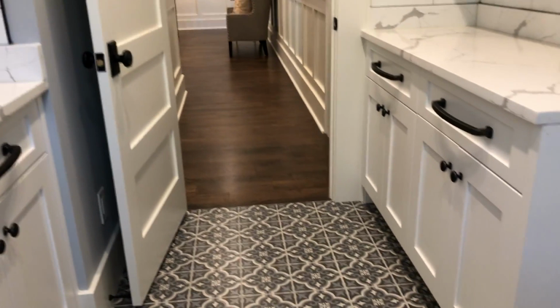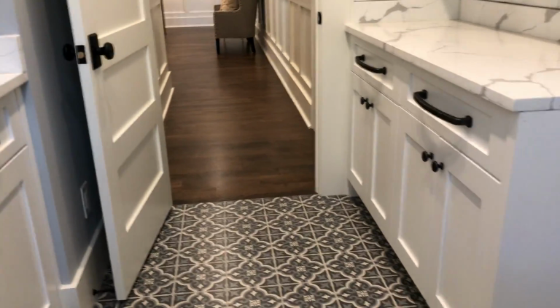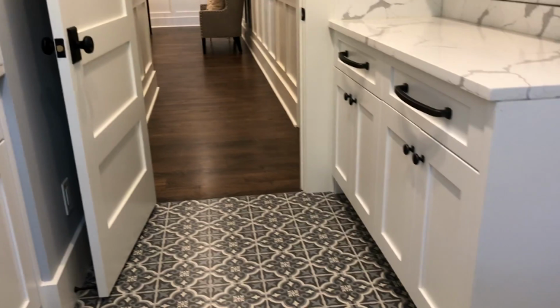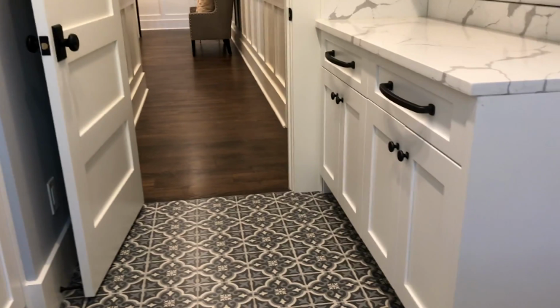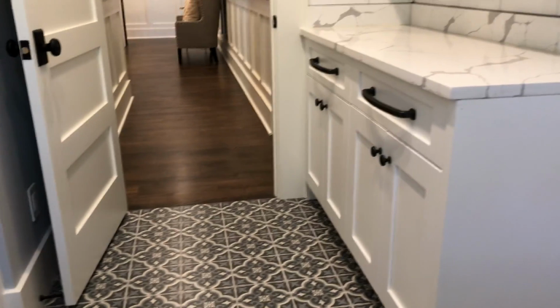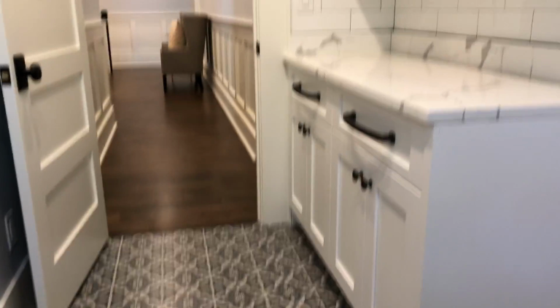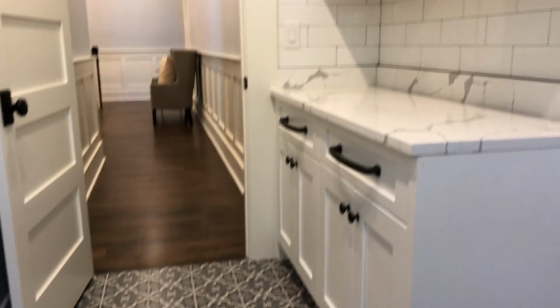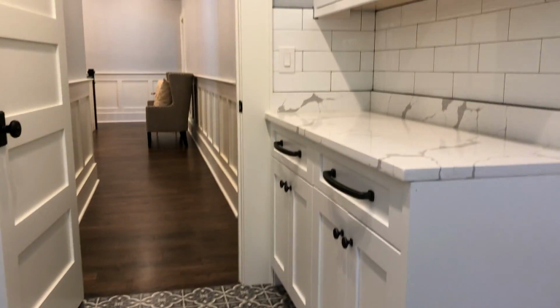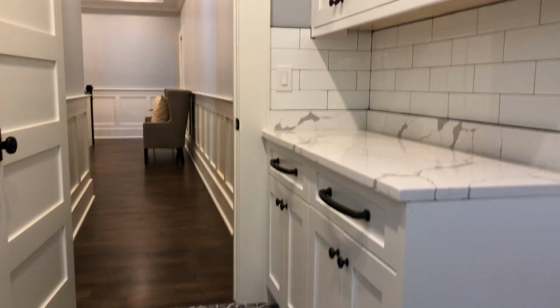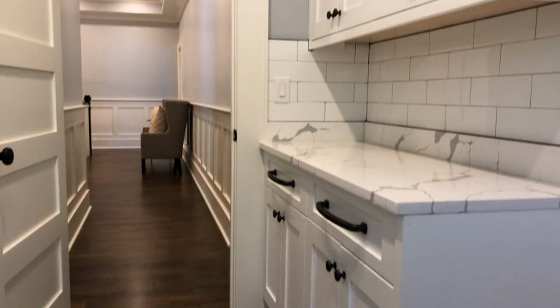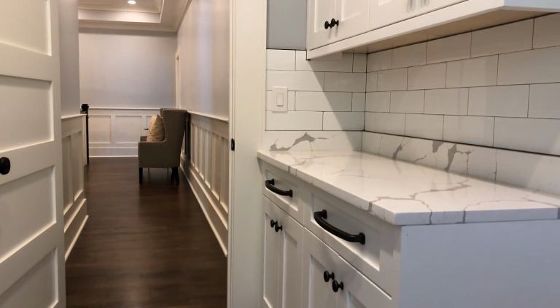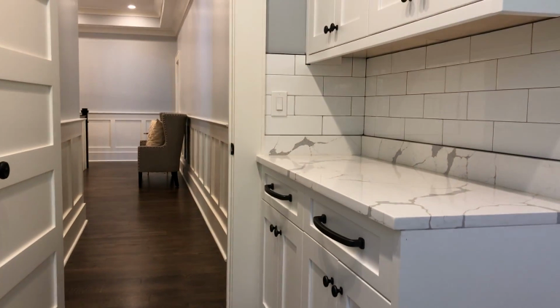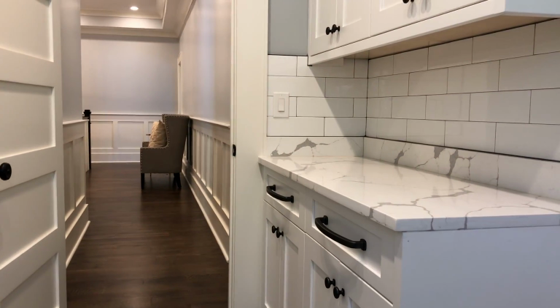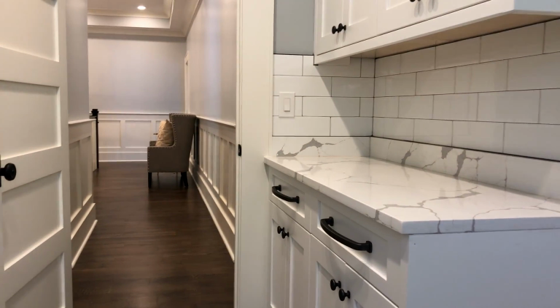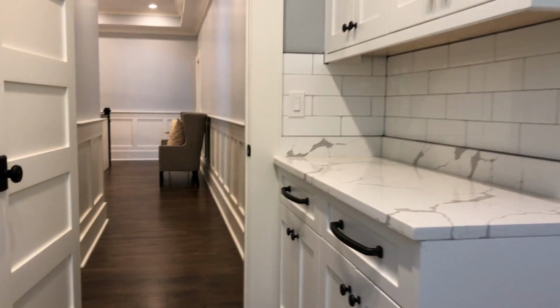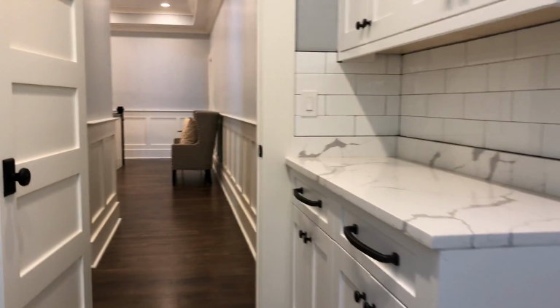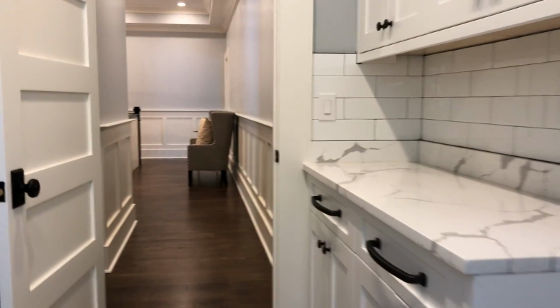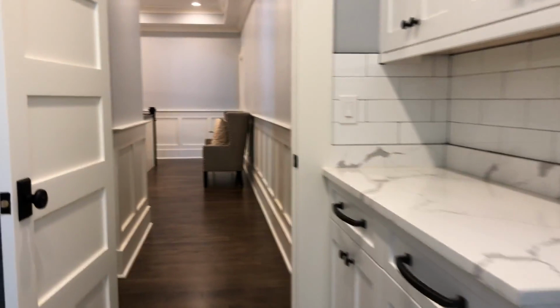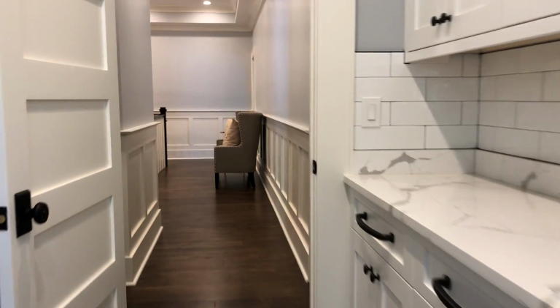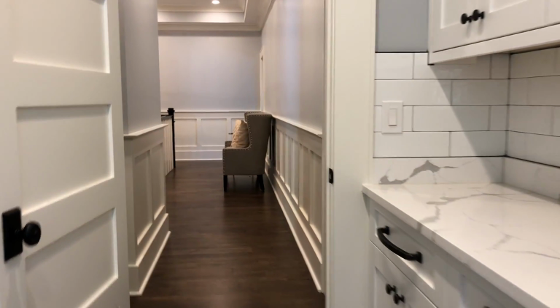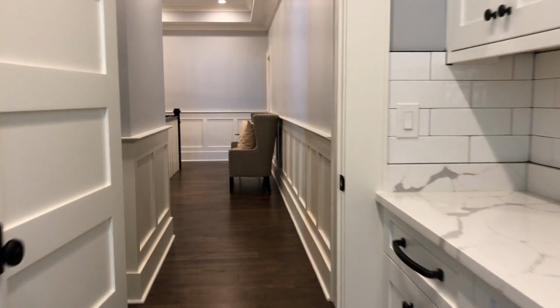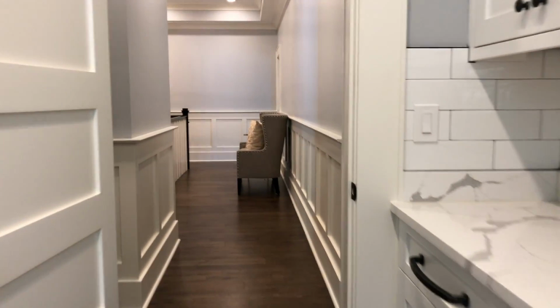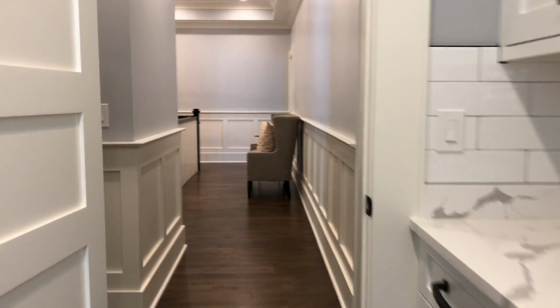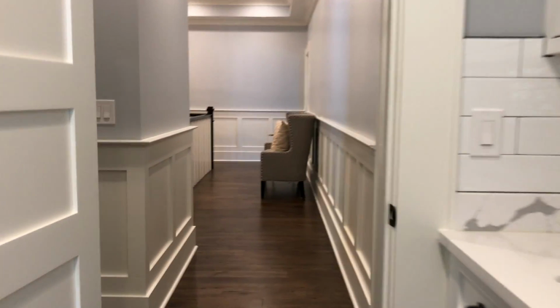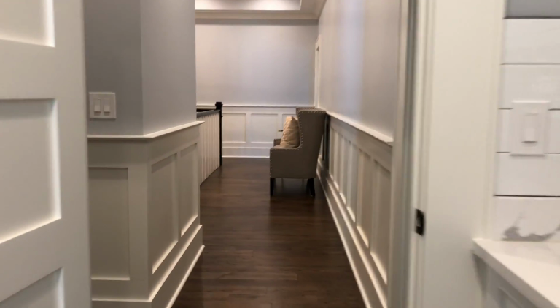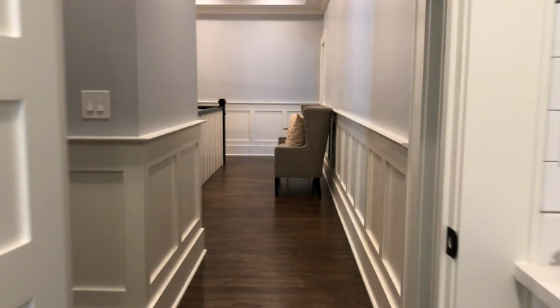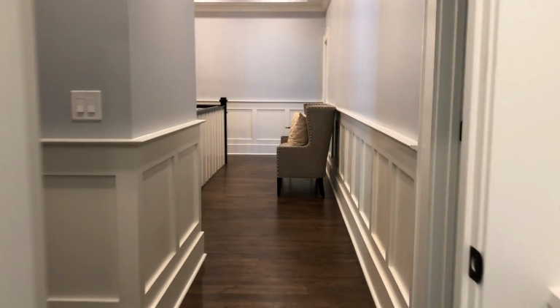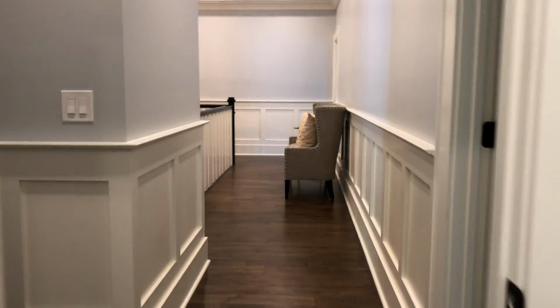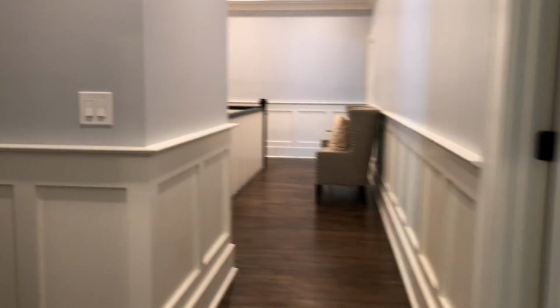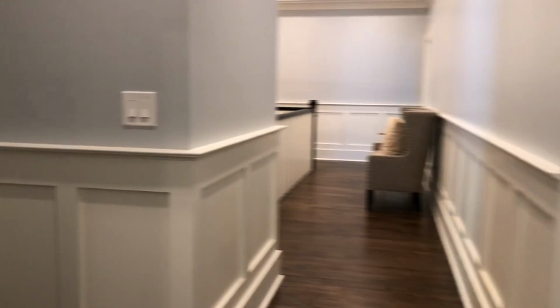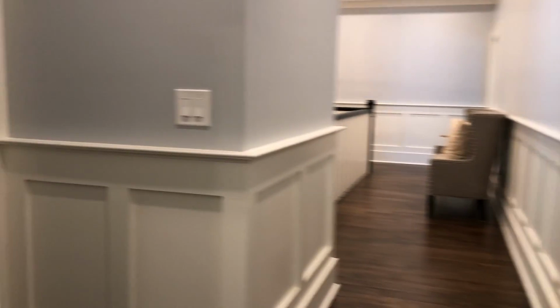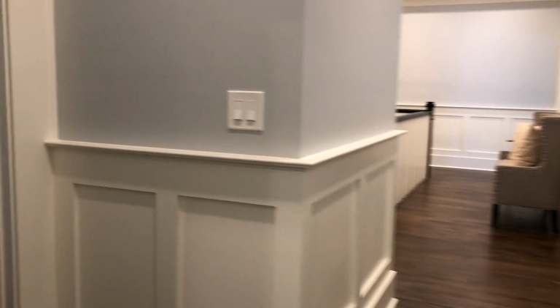Beautiful tile. I mean, this laundry room absolutely nailed it.